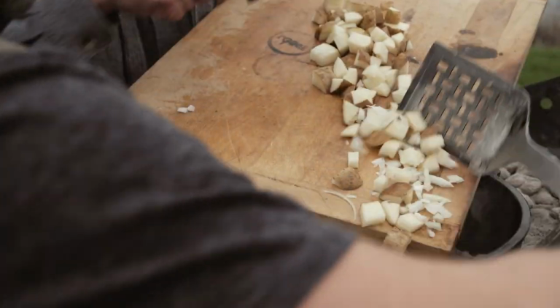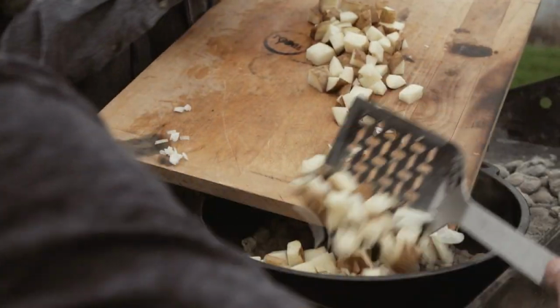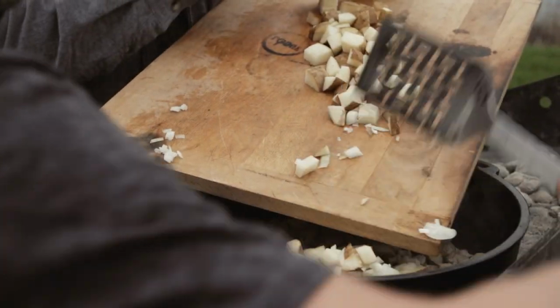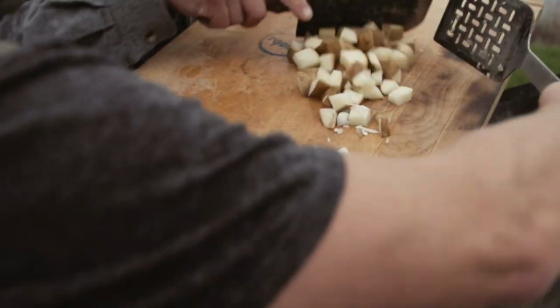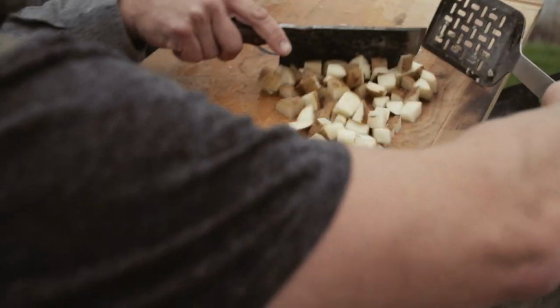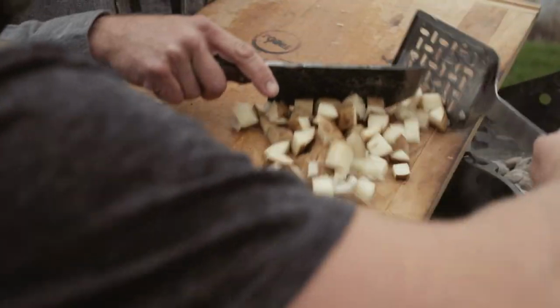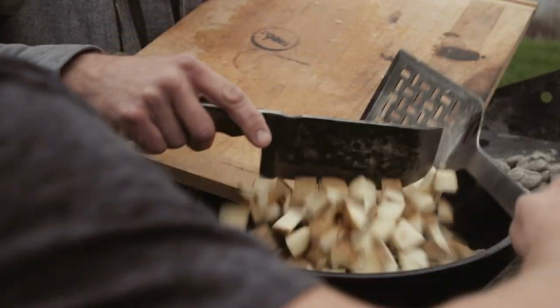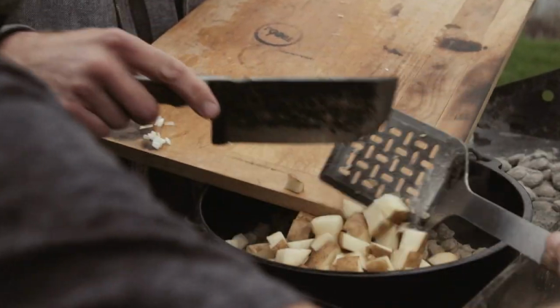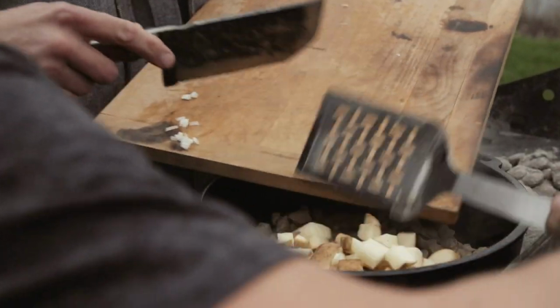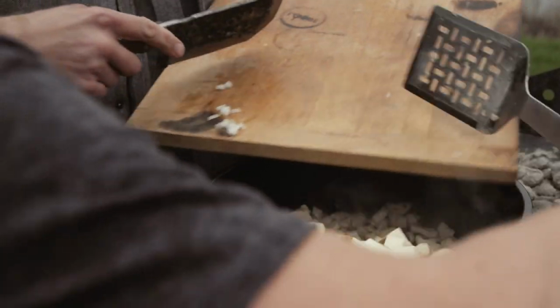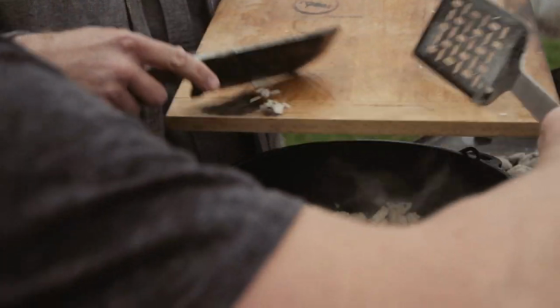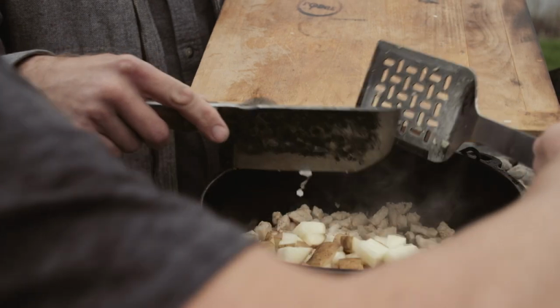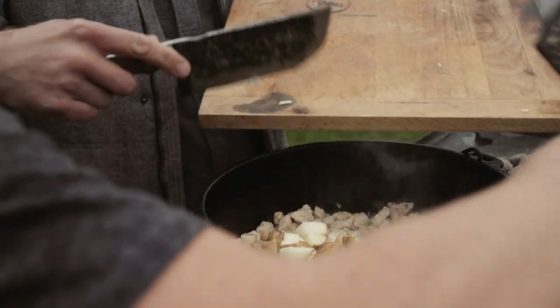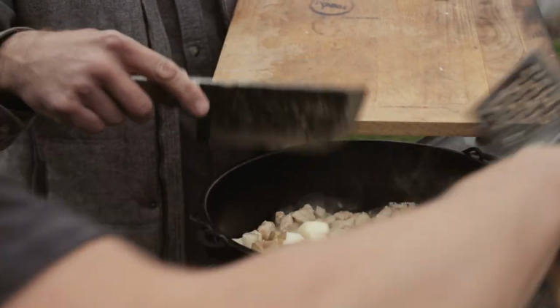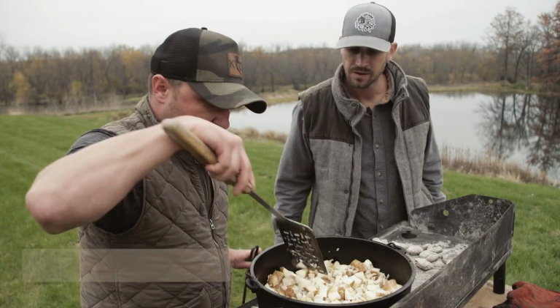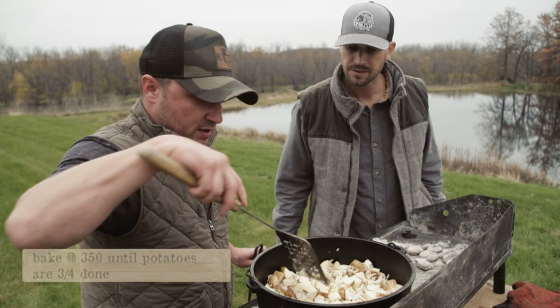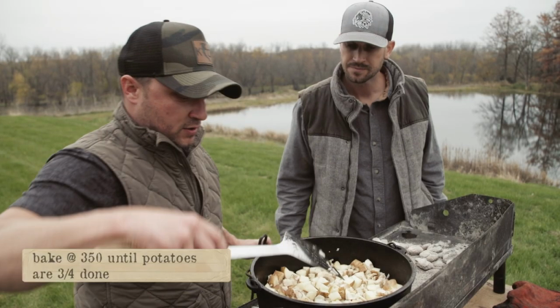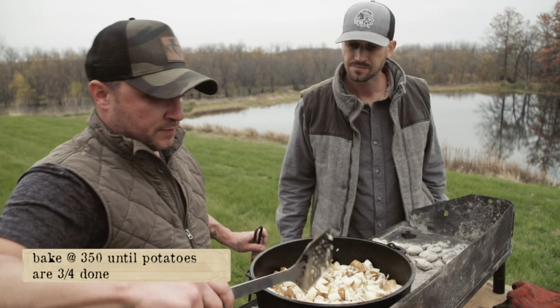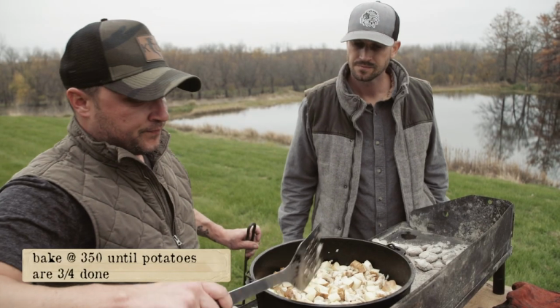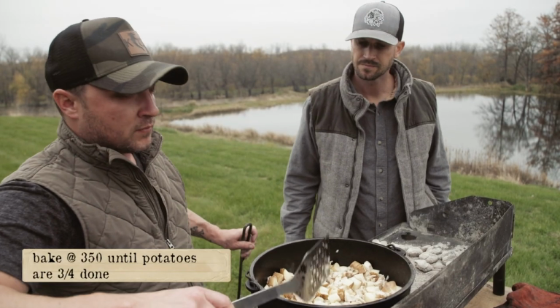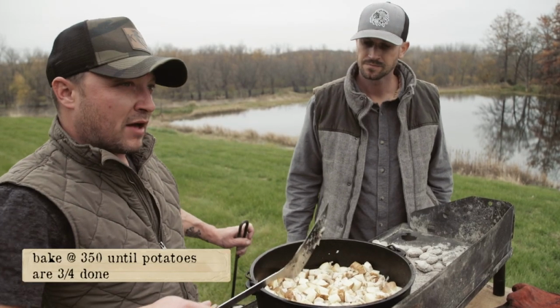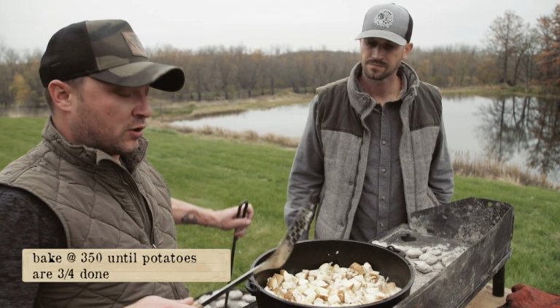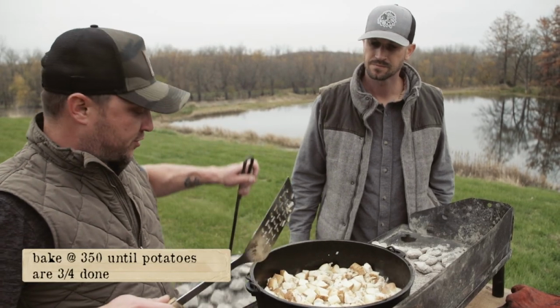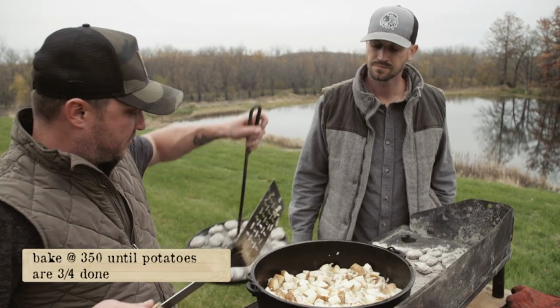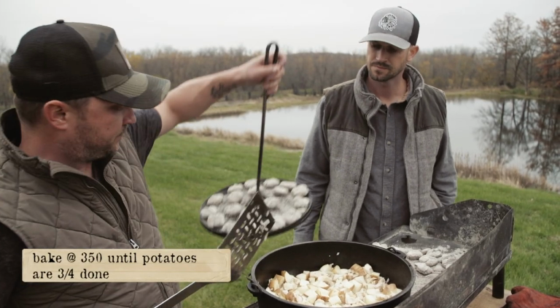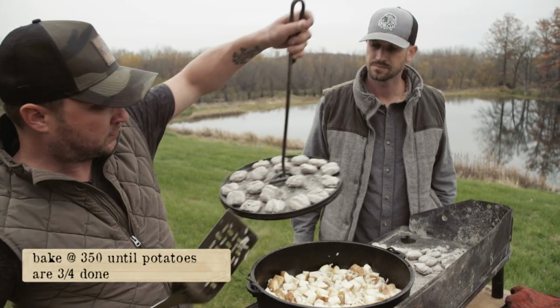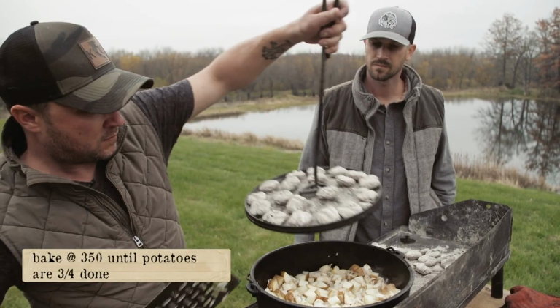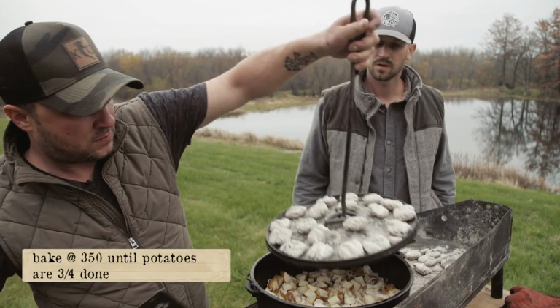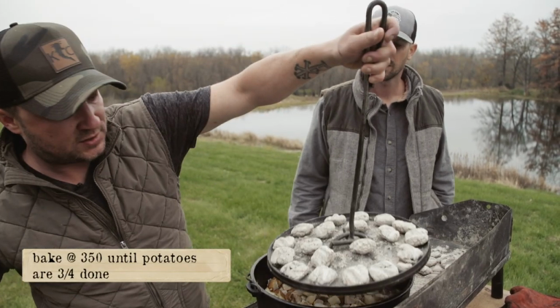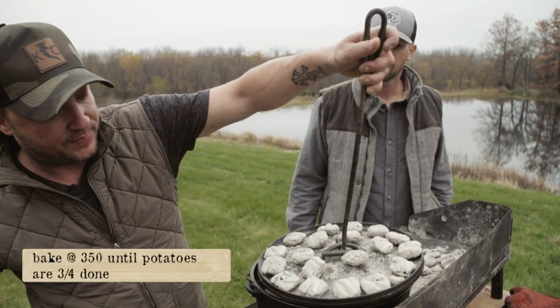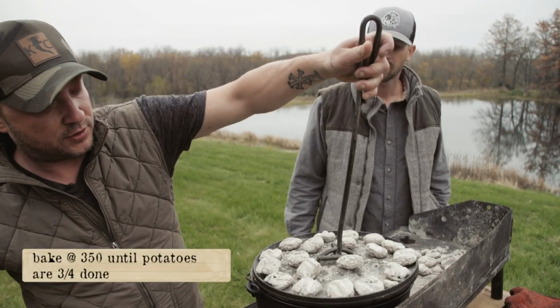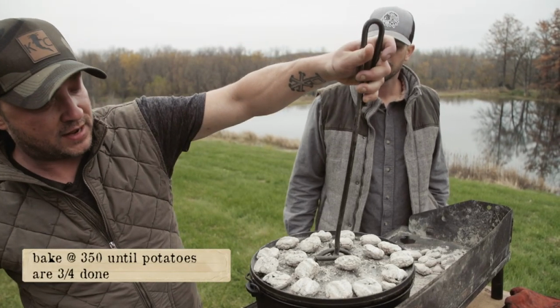We're gonna mix this up and then let it bake until the potatoes are about three quarters done, then slap that lid back on.